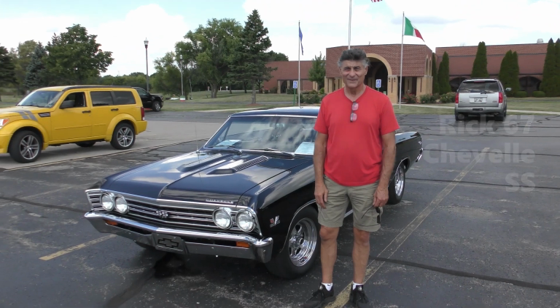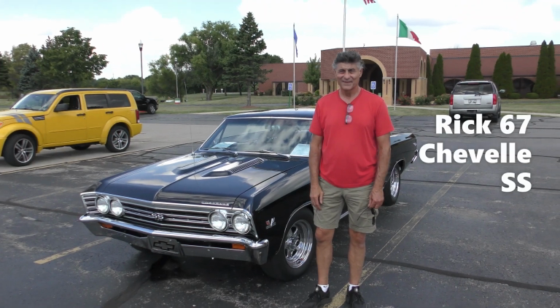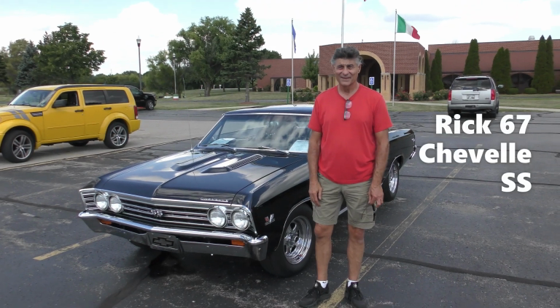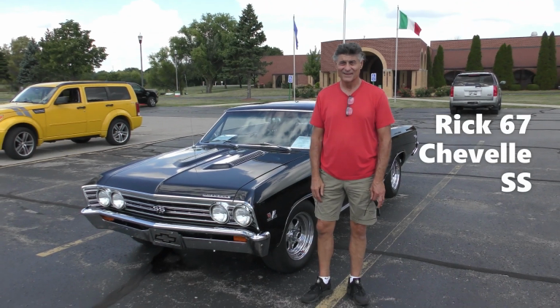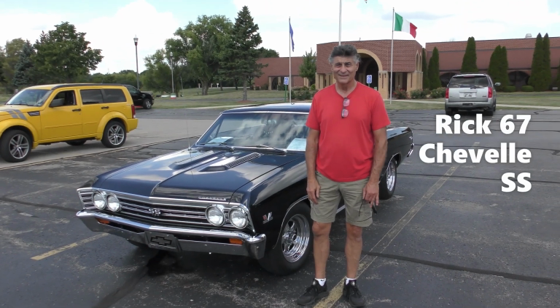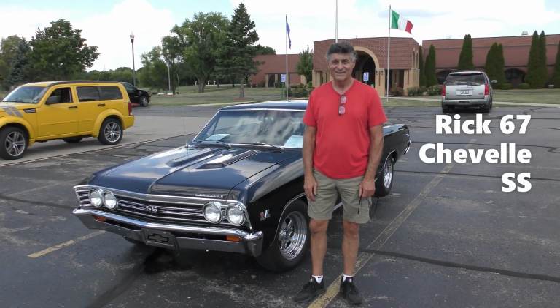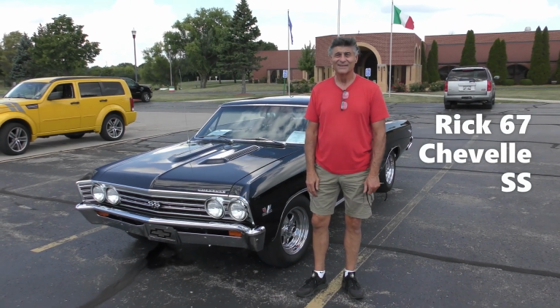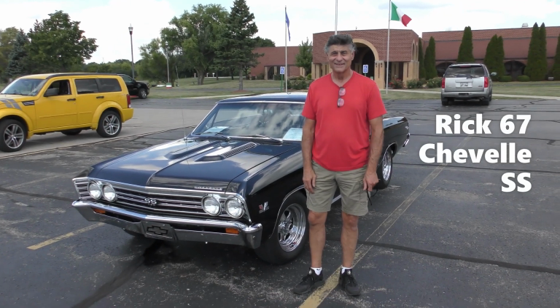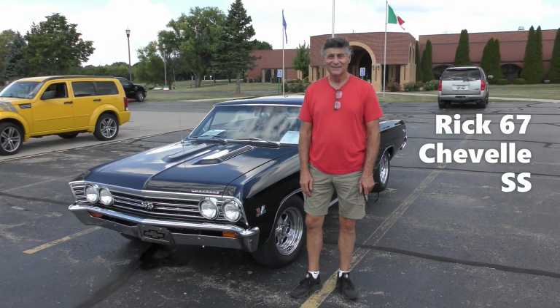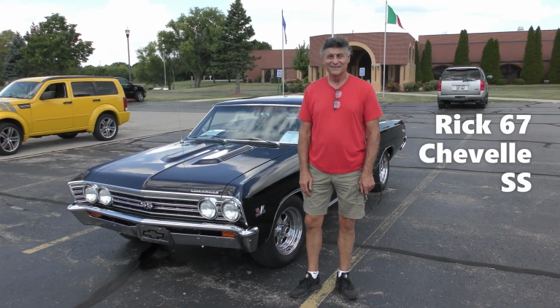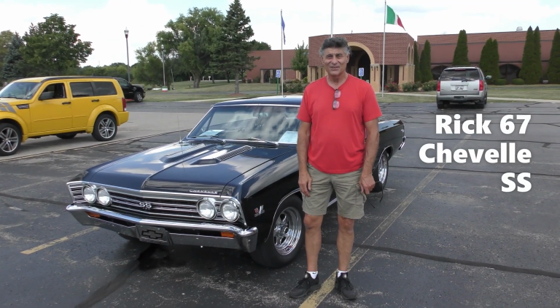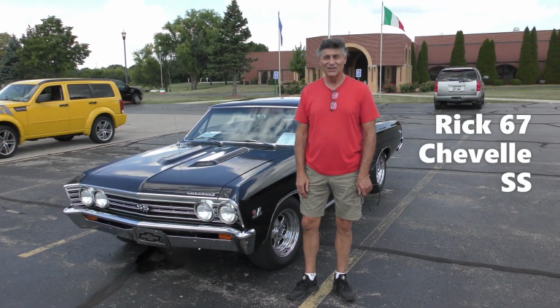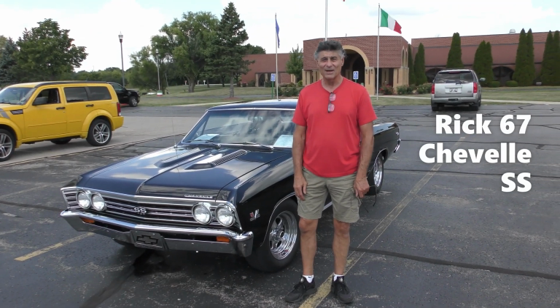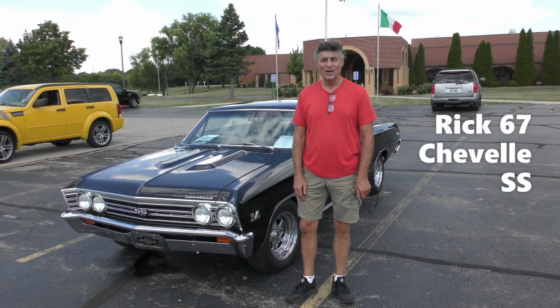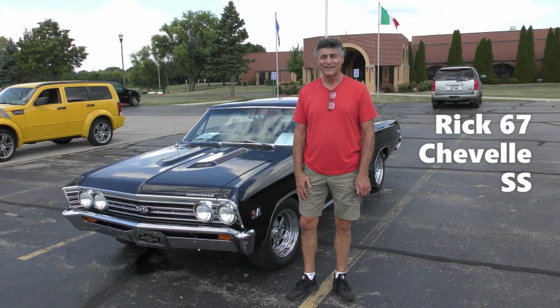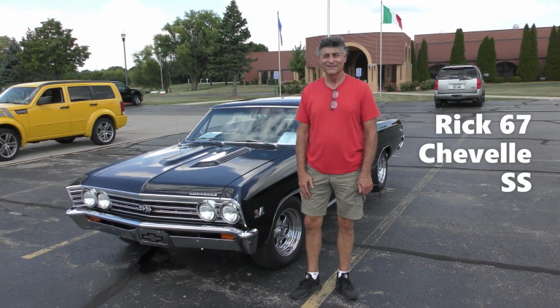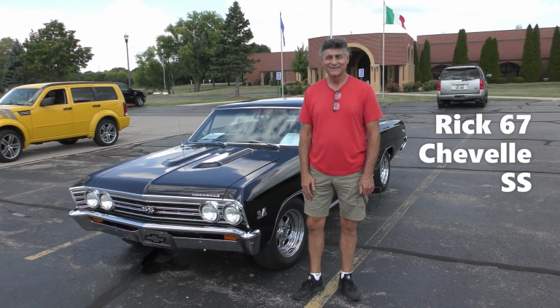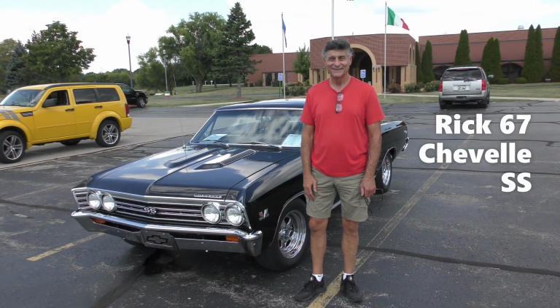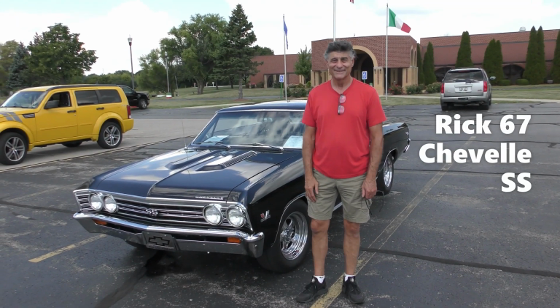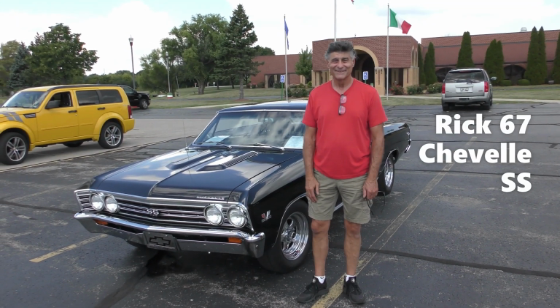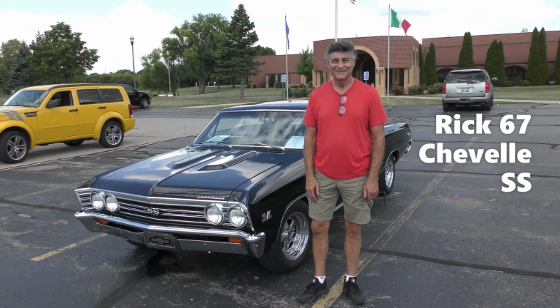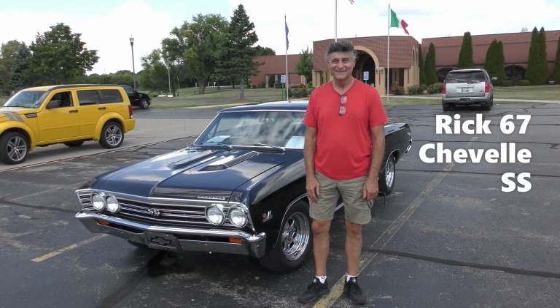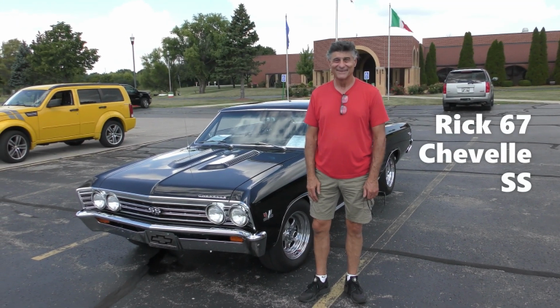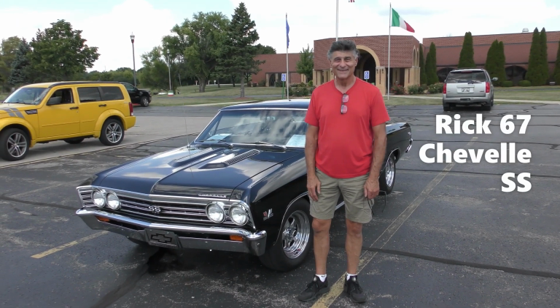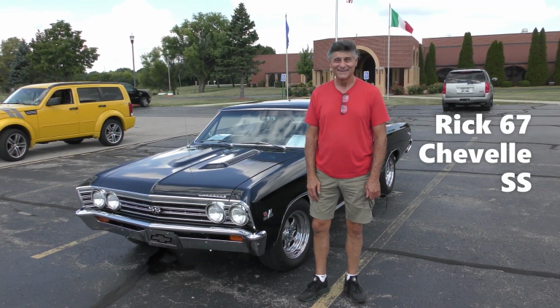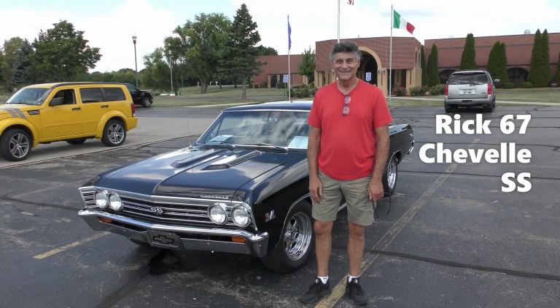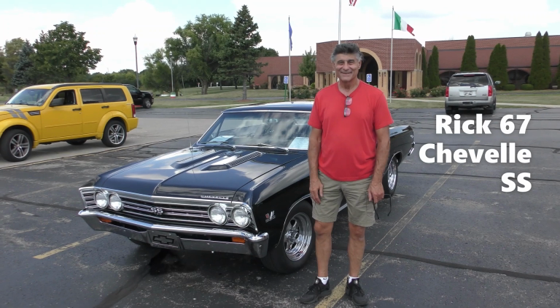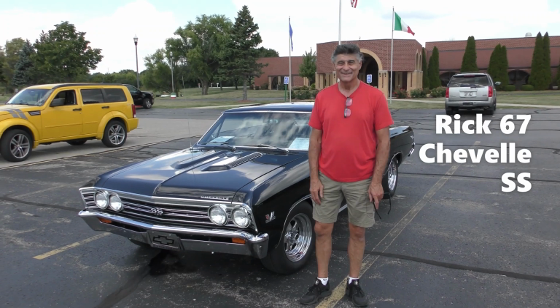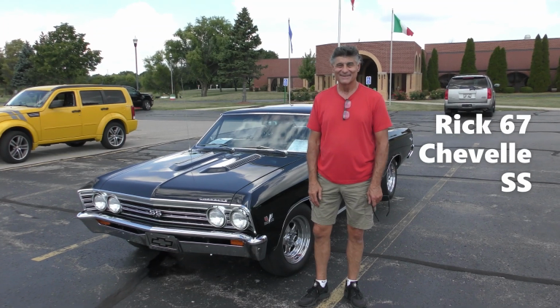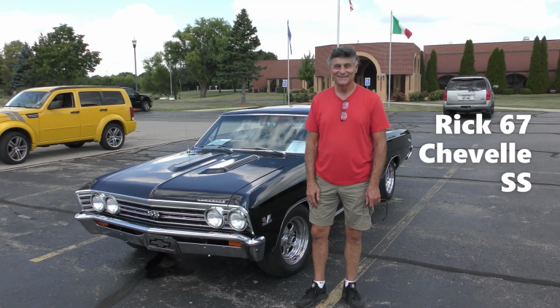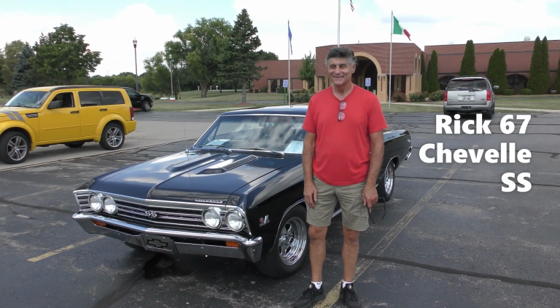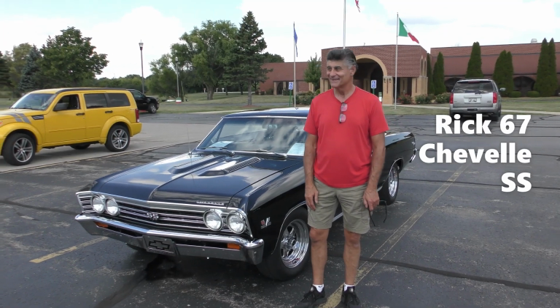All right, so how you doing my man? Good, I'm Rick. All right, I'm Rob from All Things Classic. What we got here today?